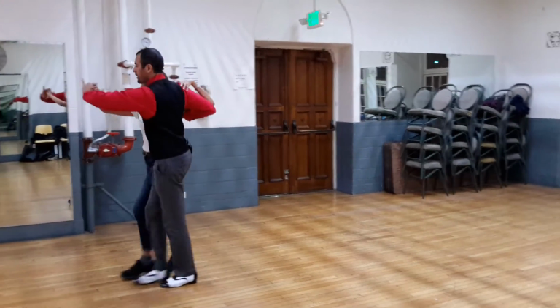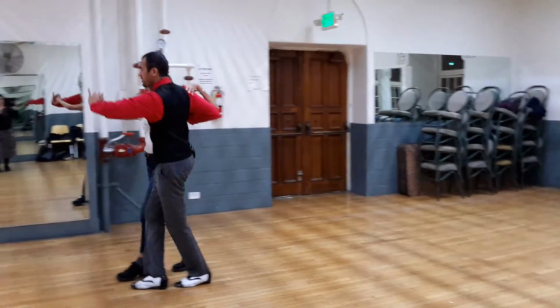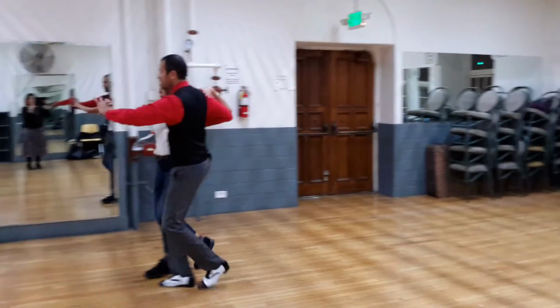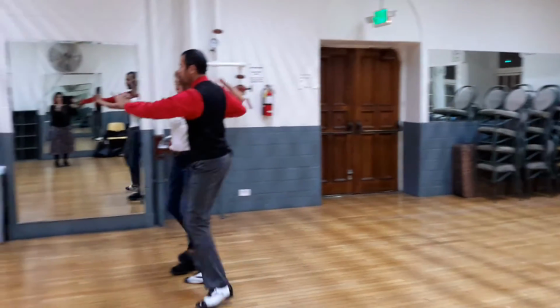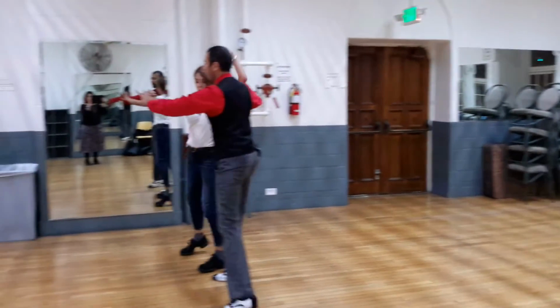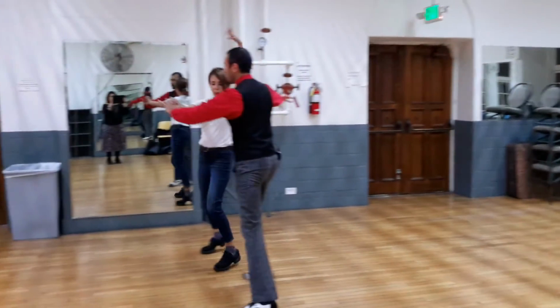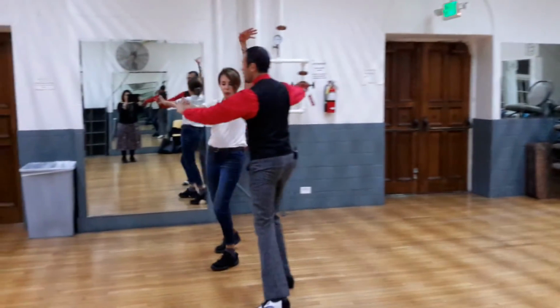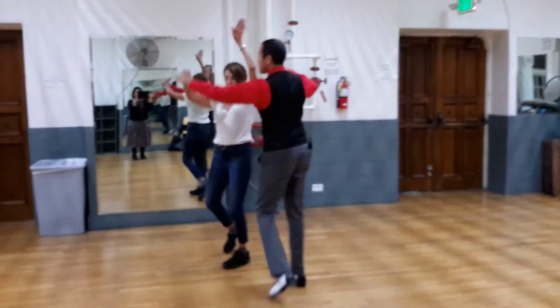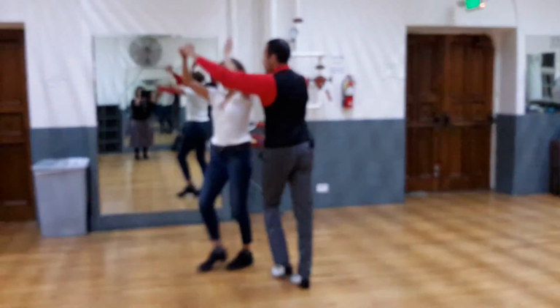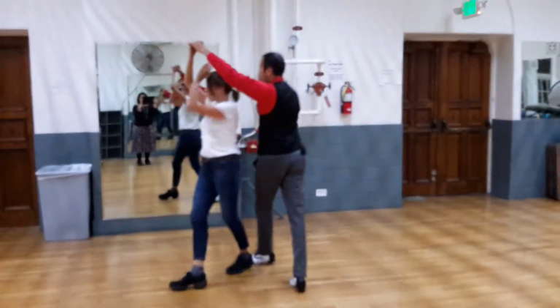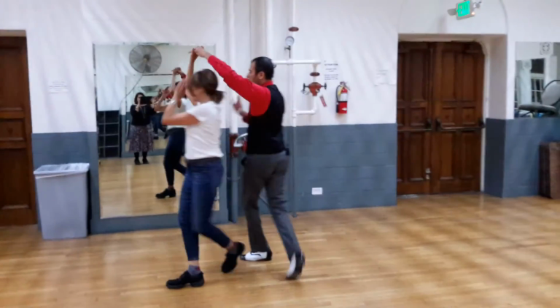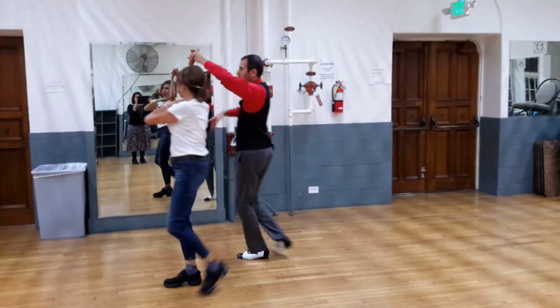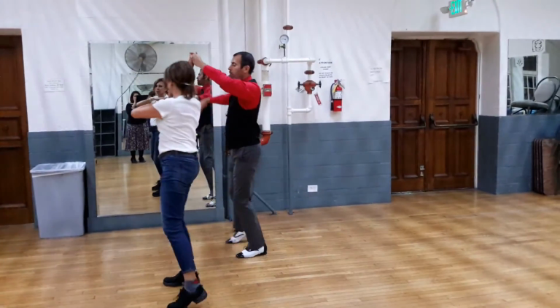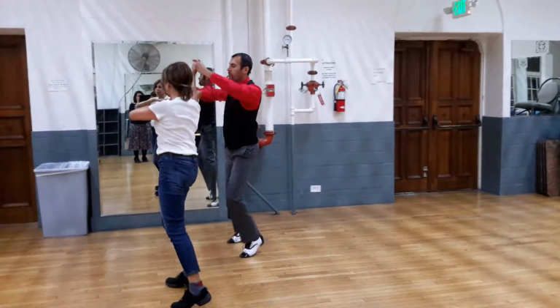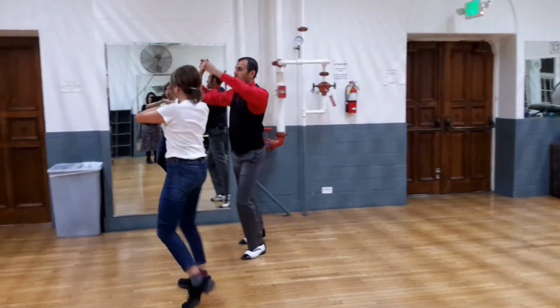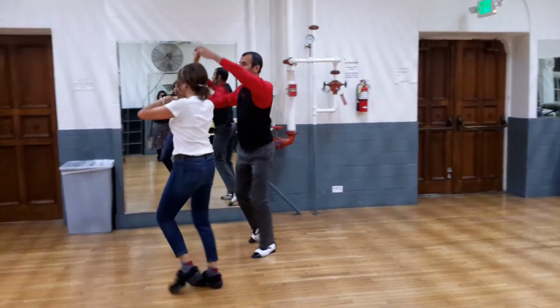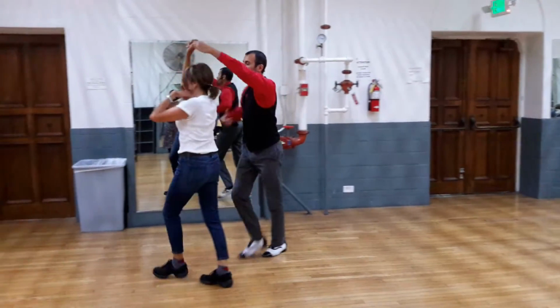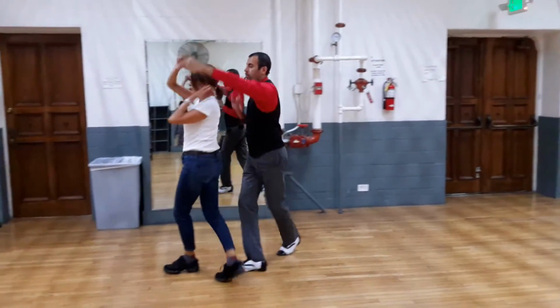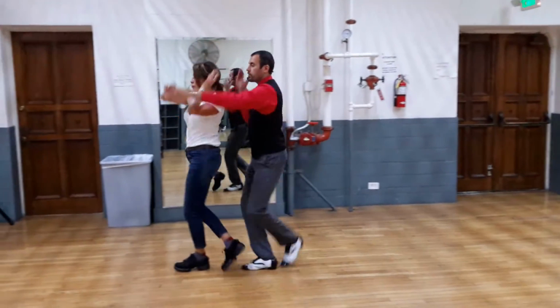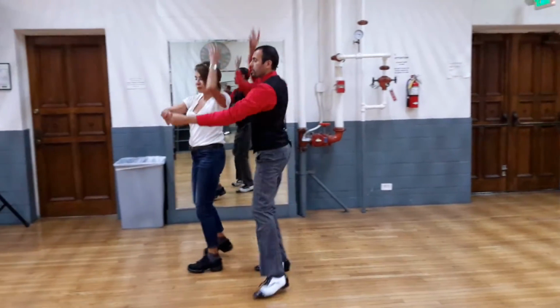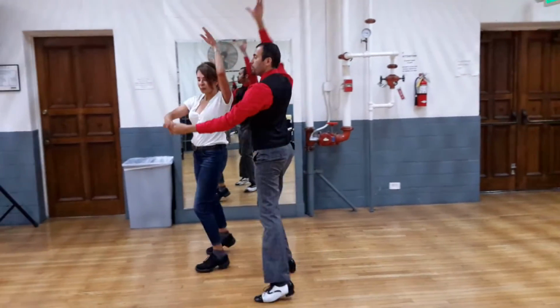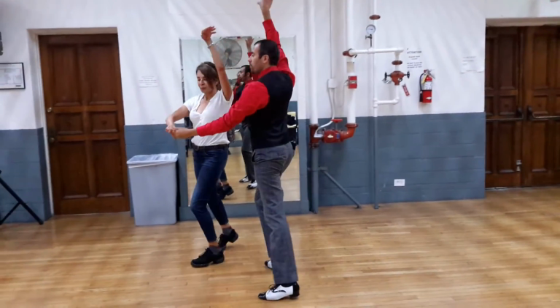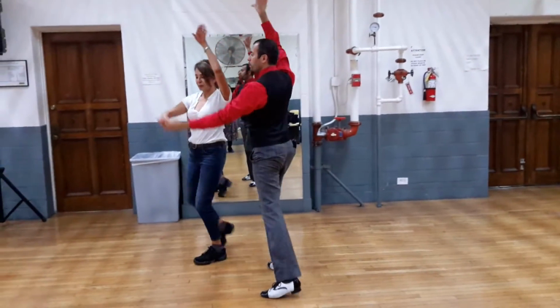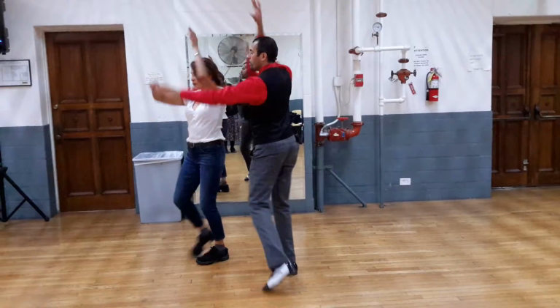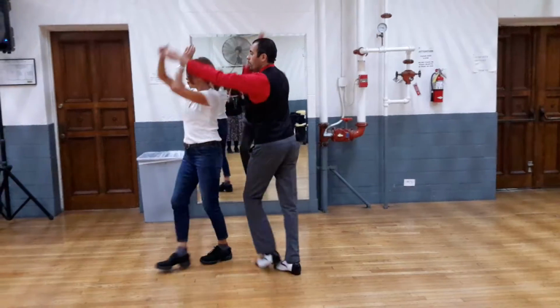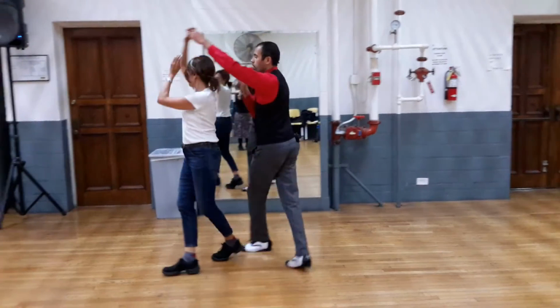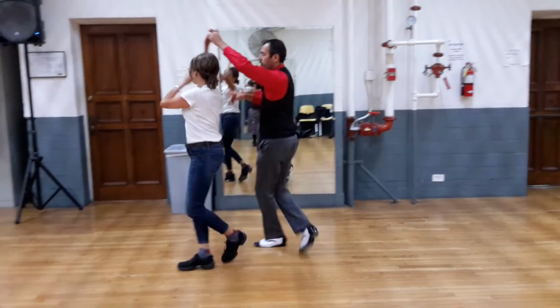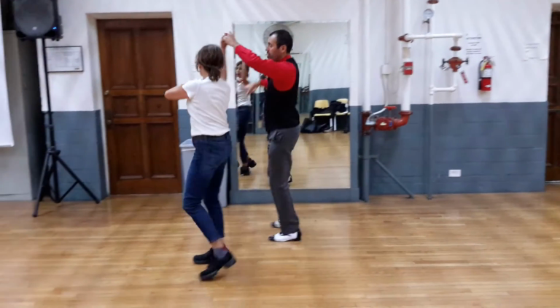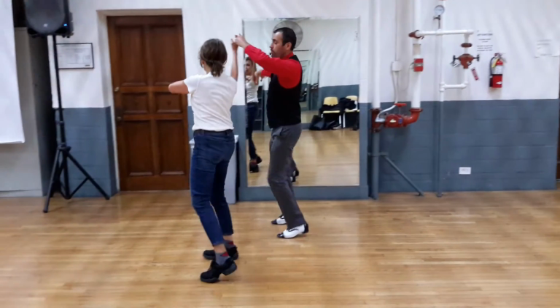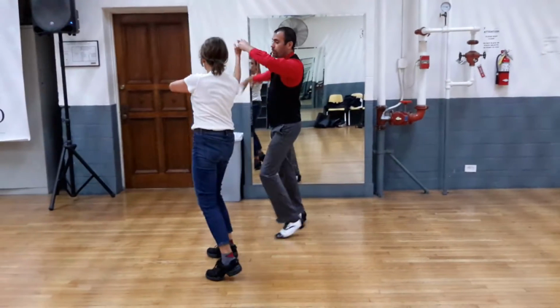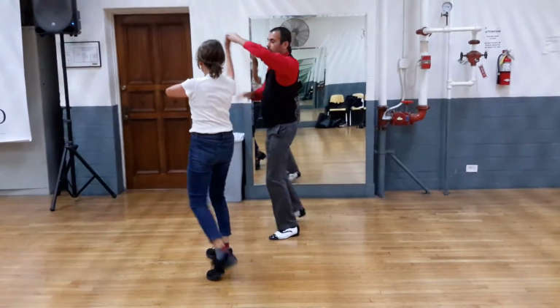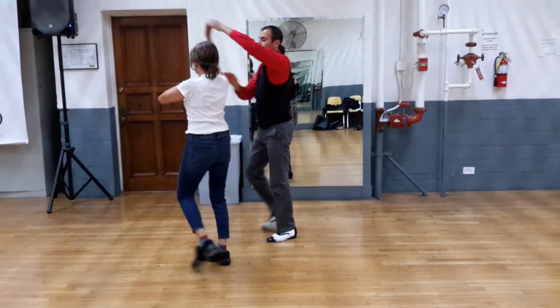I release her with a crisscross, crisscross botafogo, crisscross botafogo, crisscross botafogo.